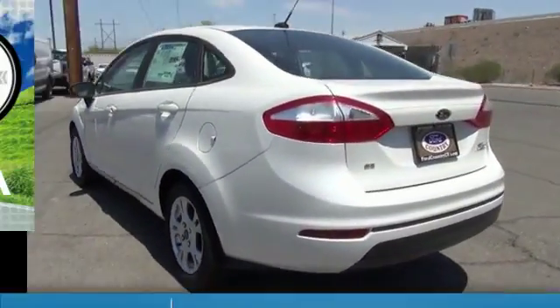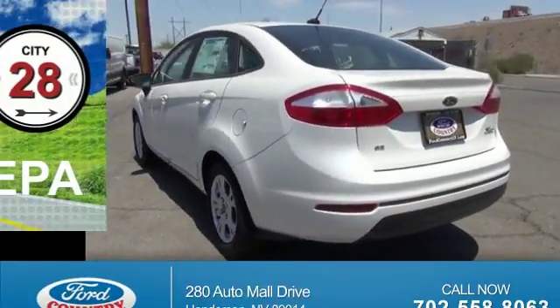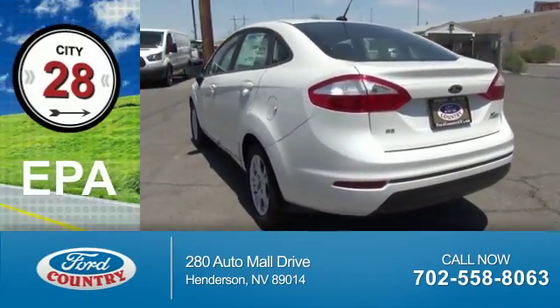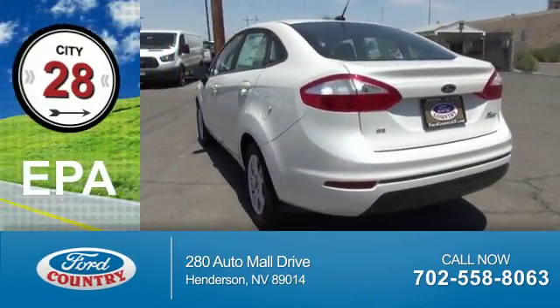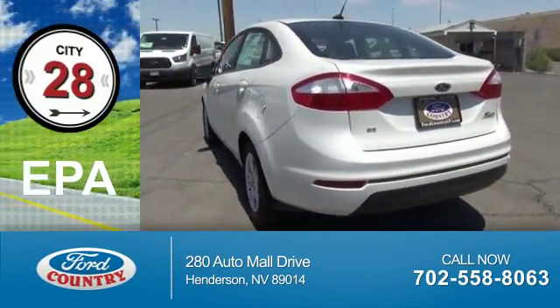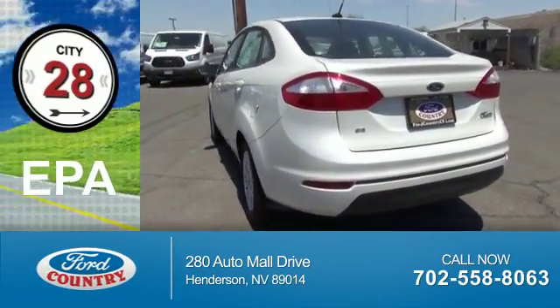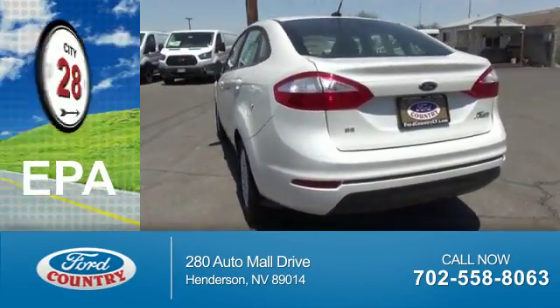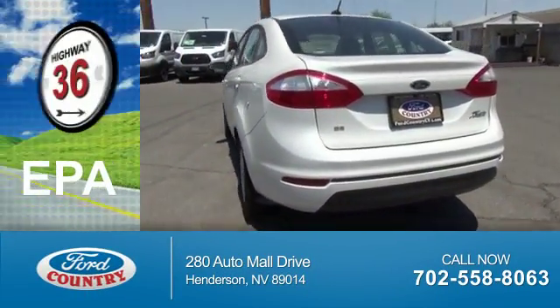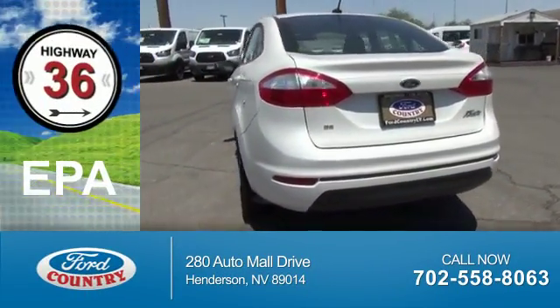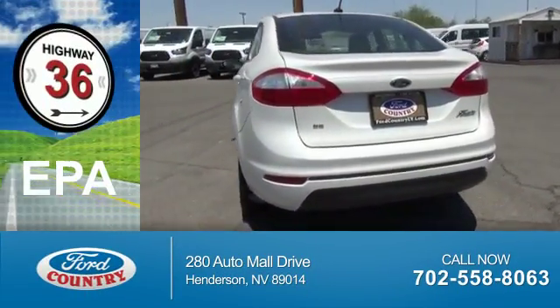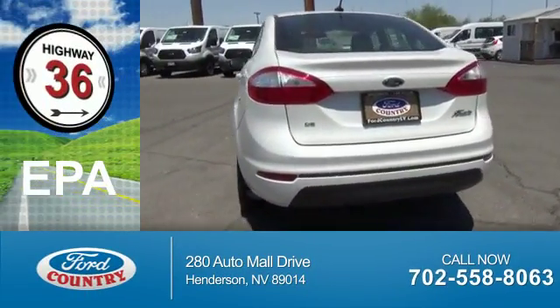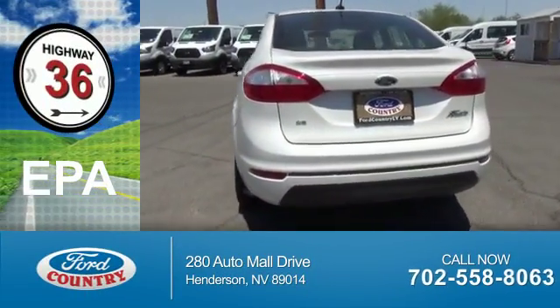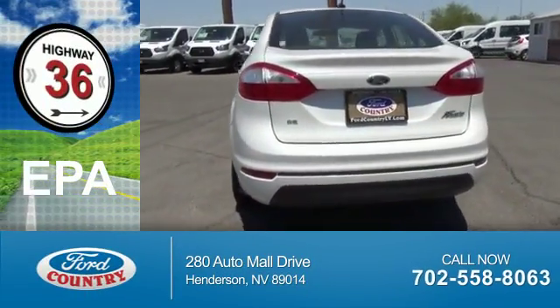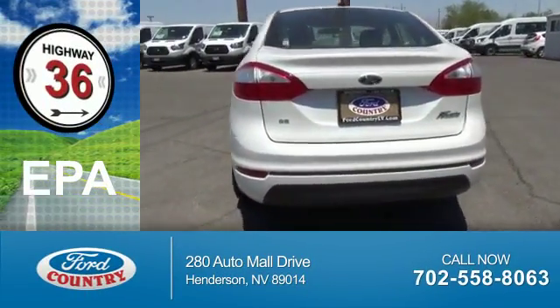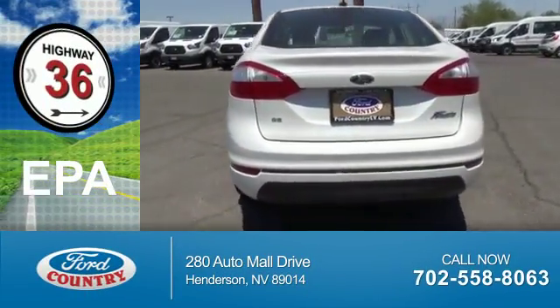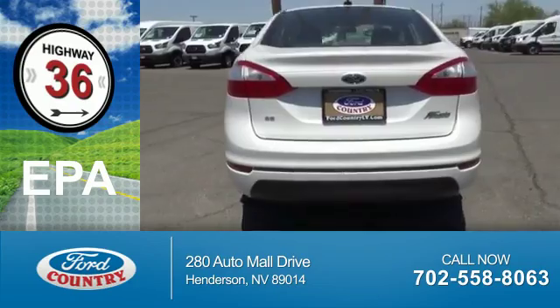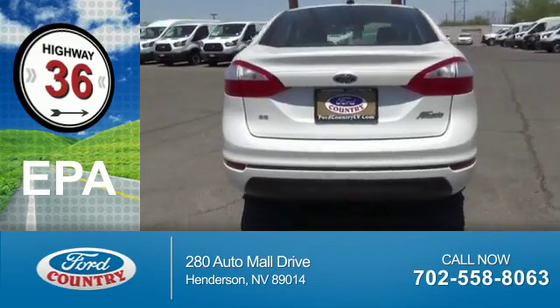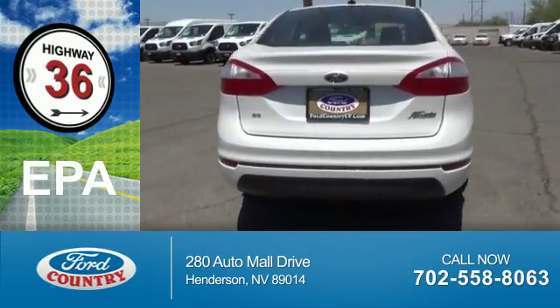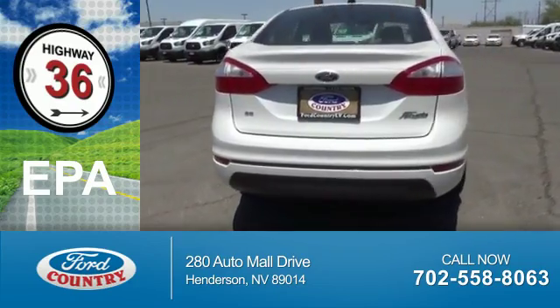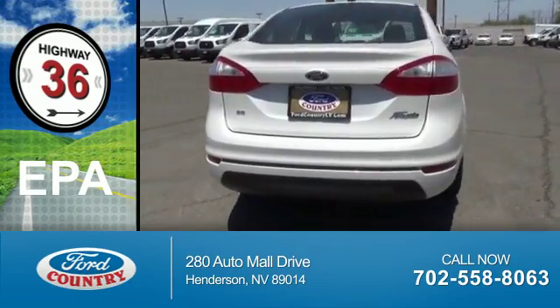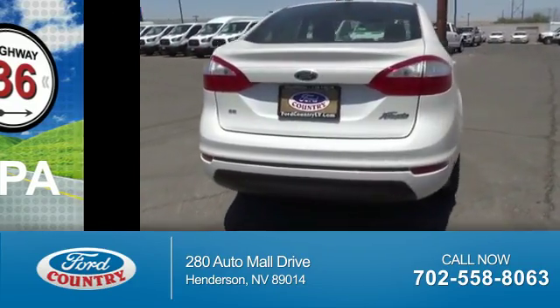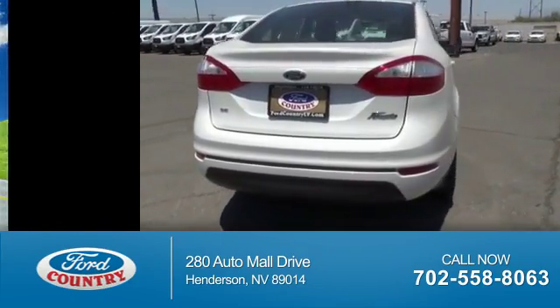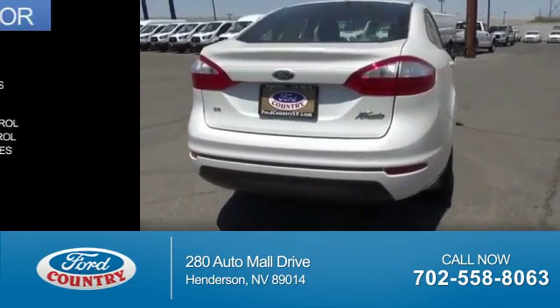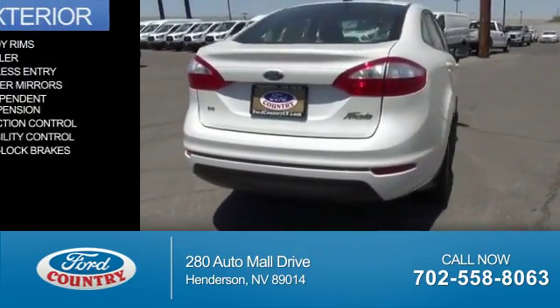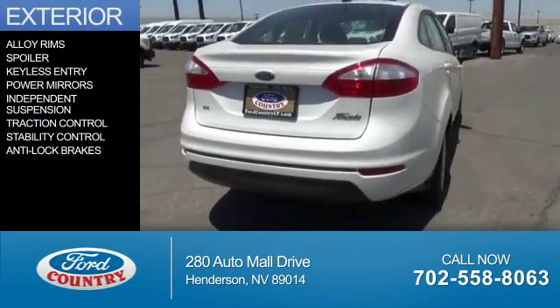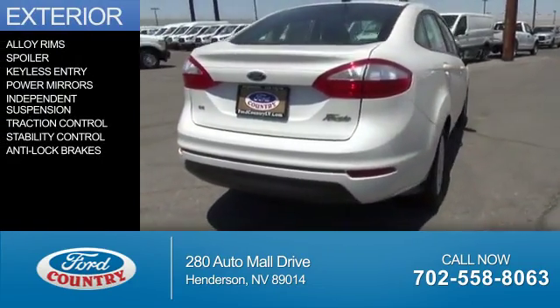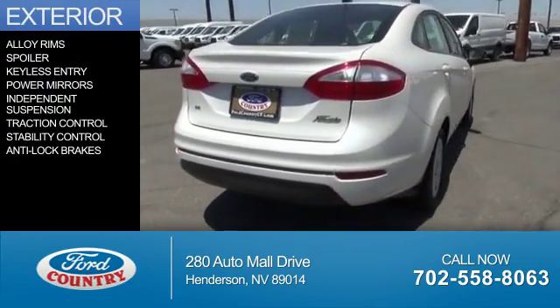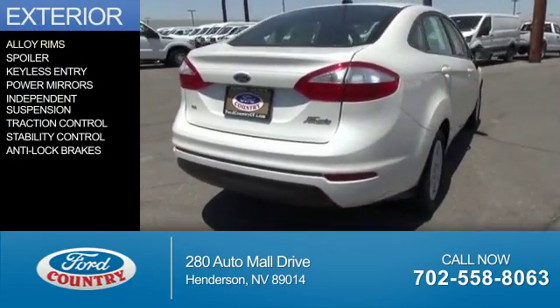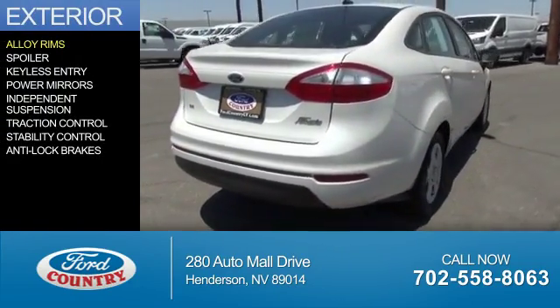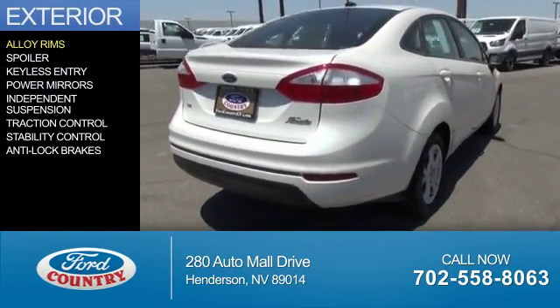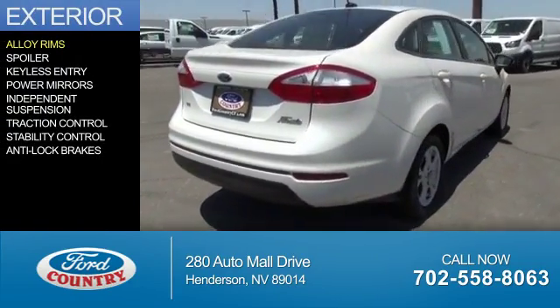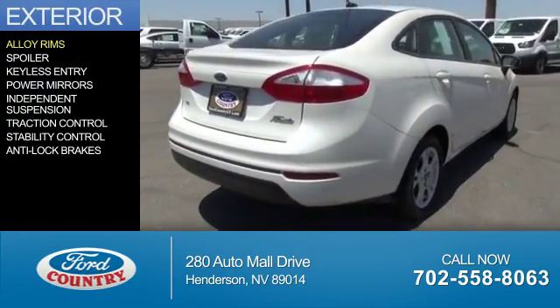Great fuel efficiency. Saves you money by requiring fewer trips to the gas station. The features include alloy rims,